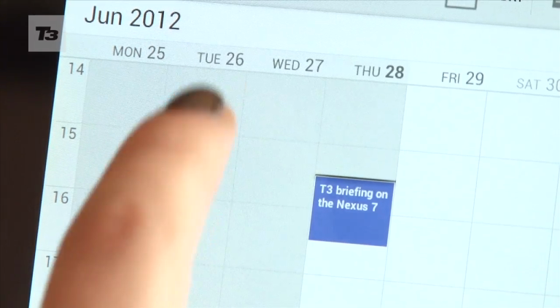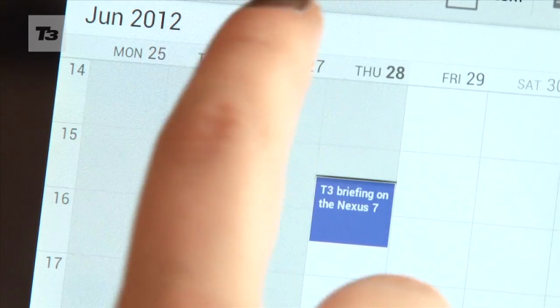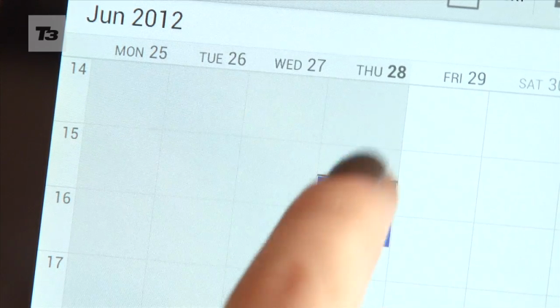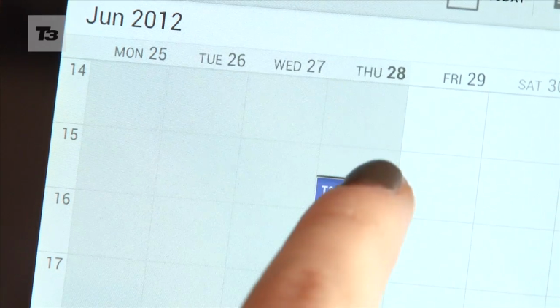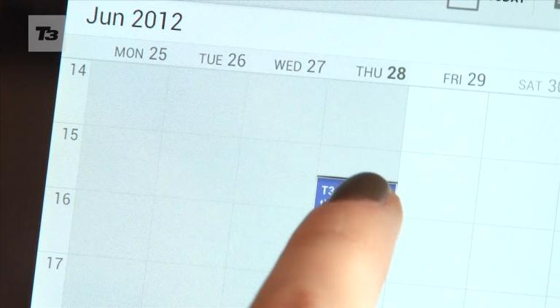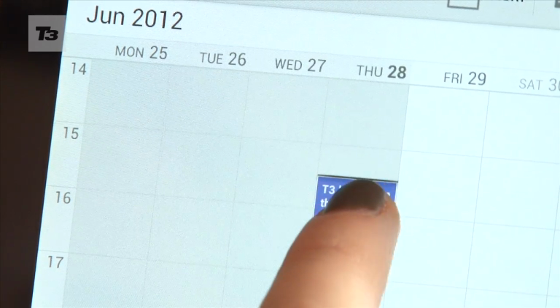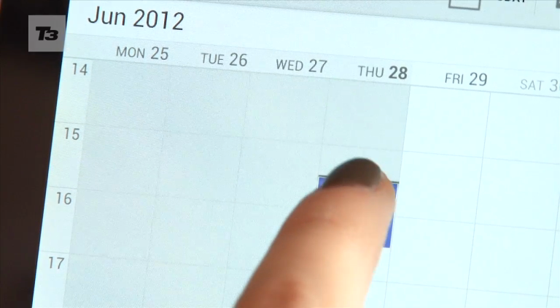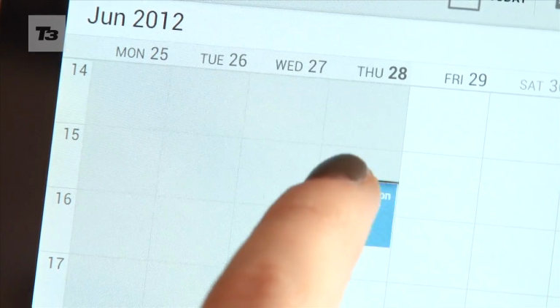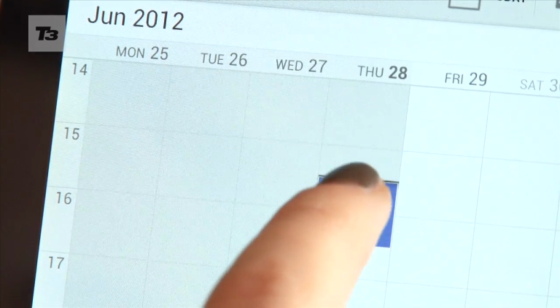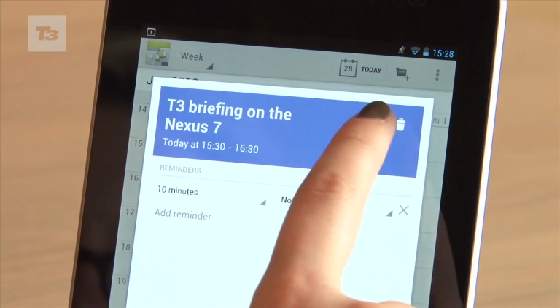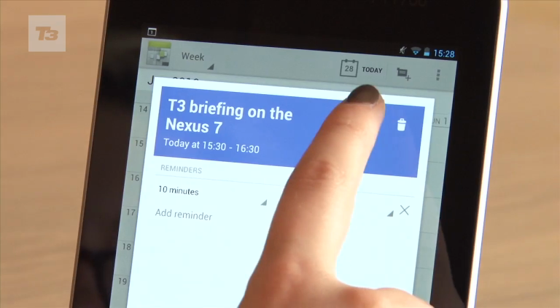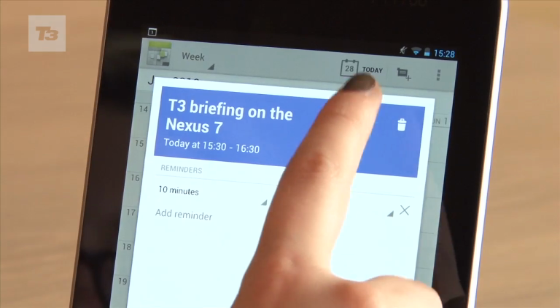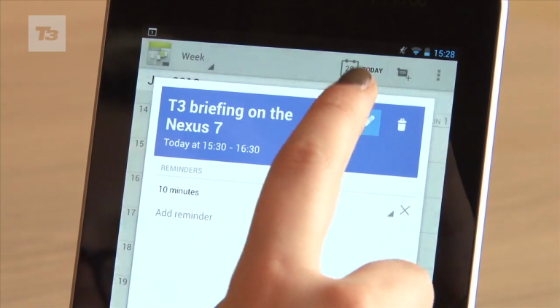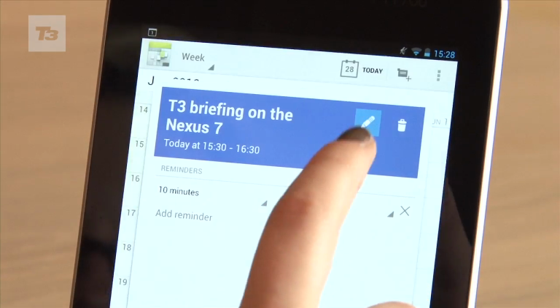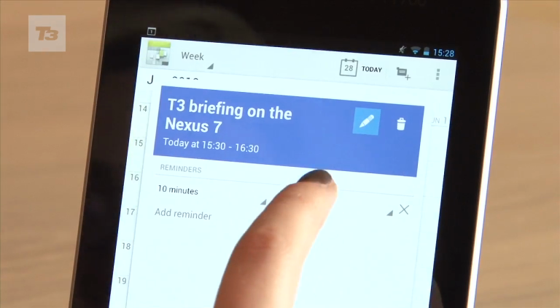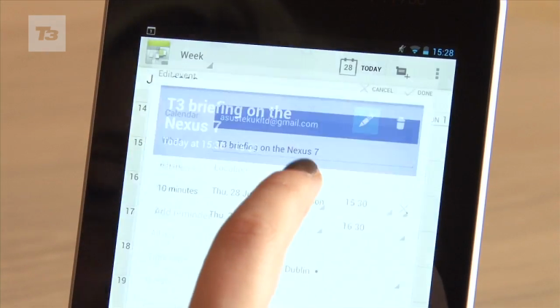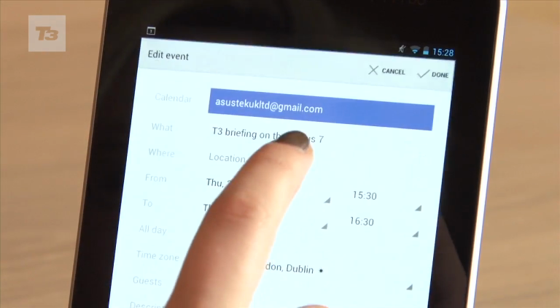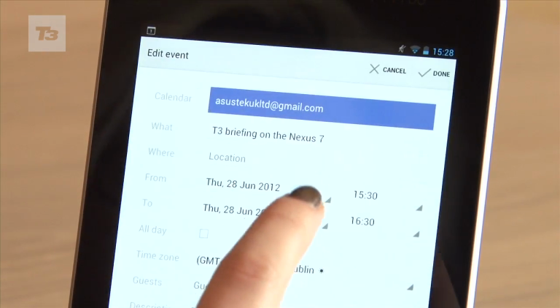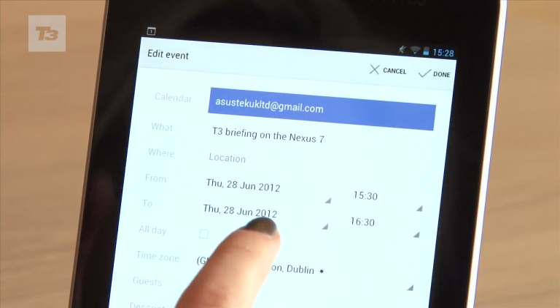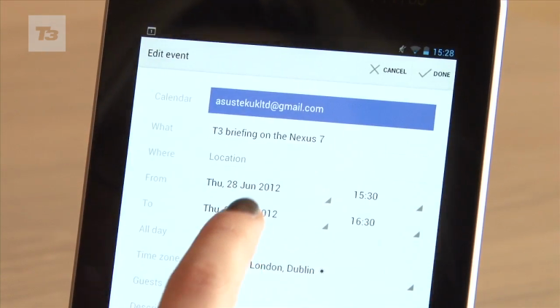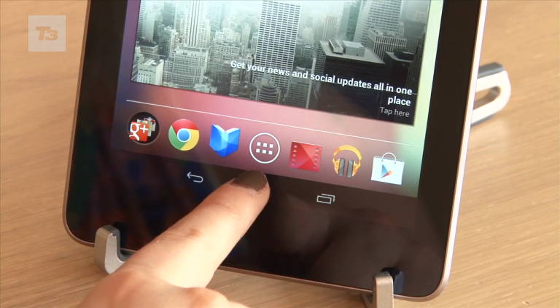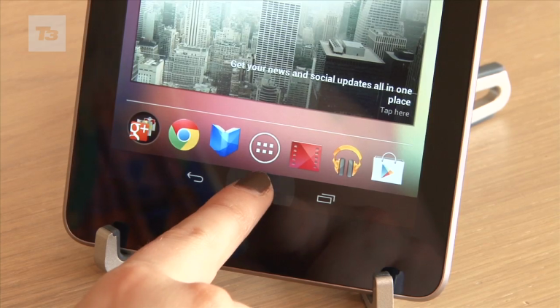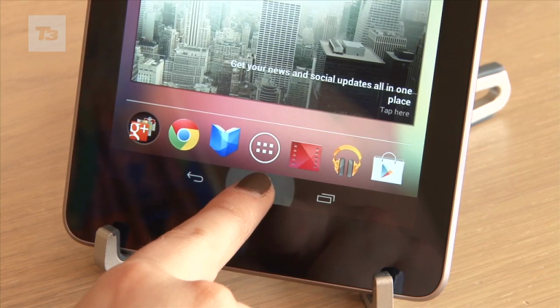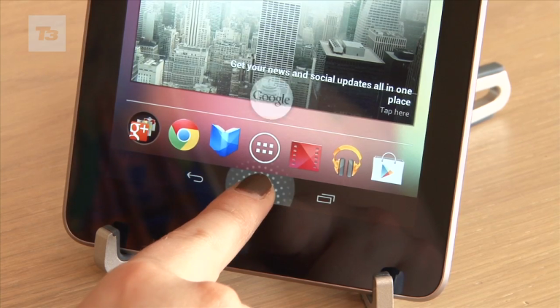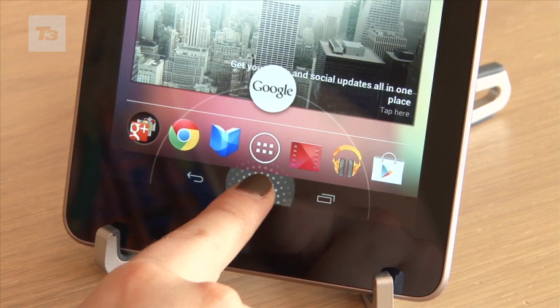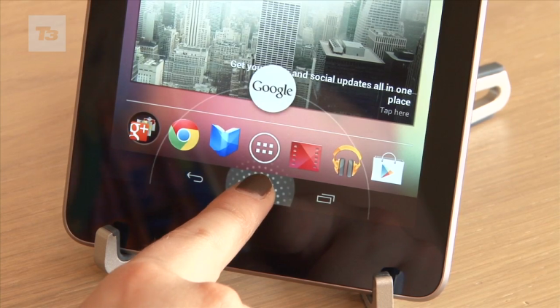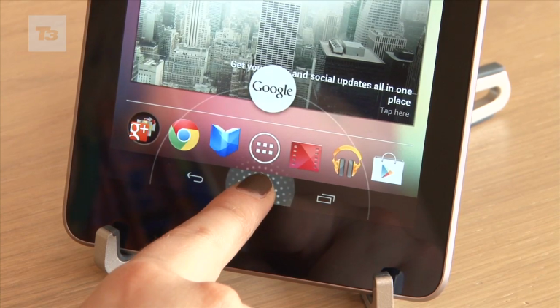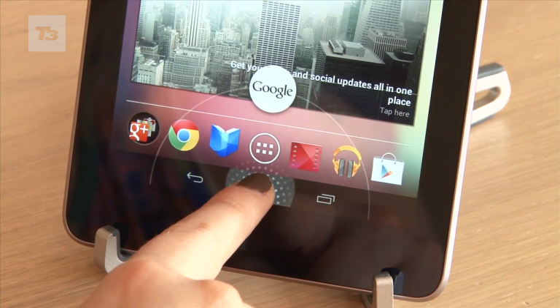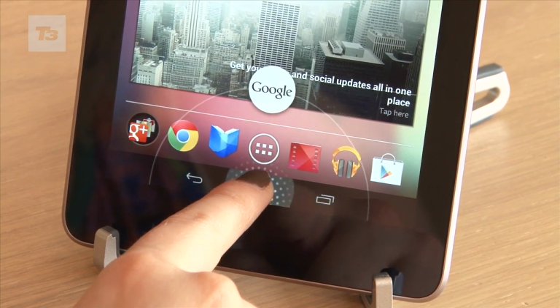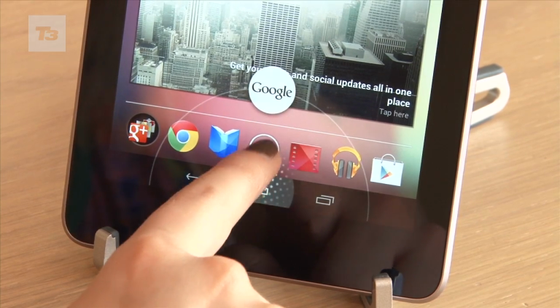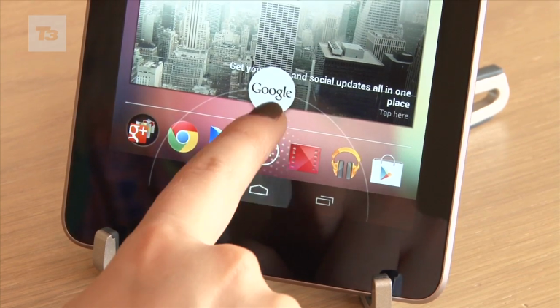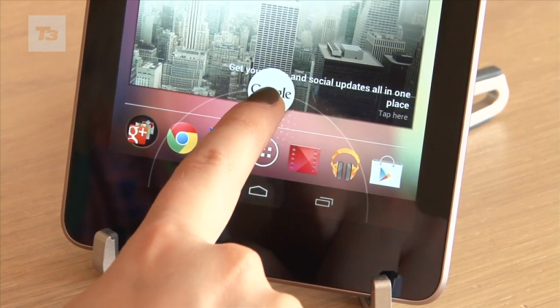For the latest Jelly Bean, Google and Android news, reviews and features, keep it locked to T3.com.